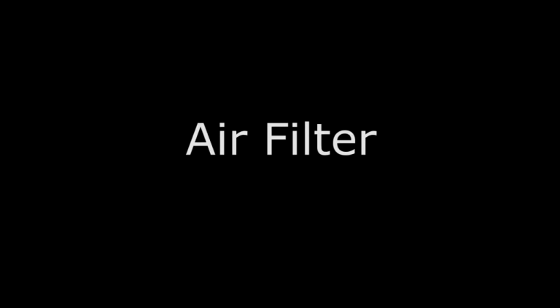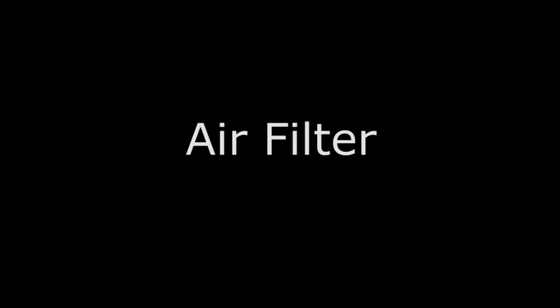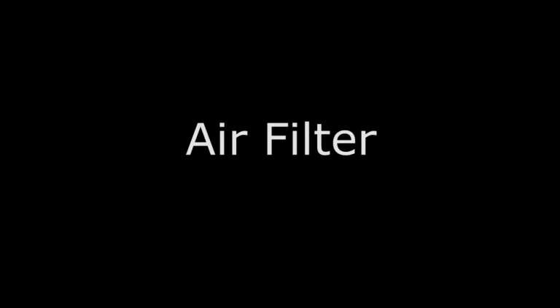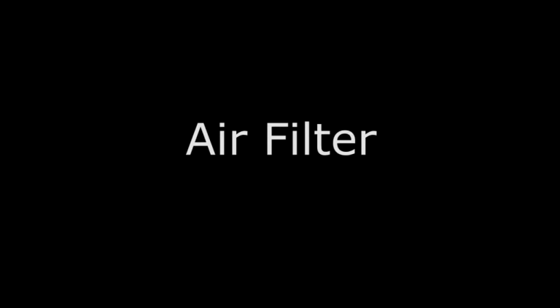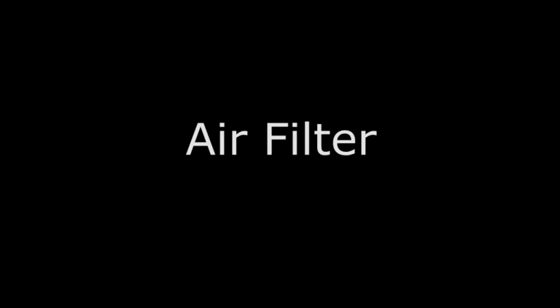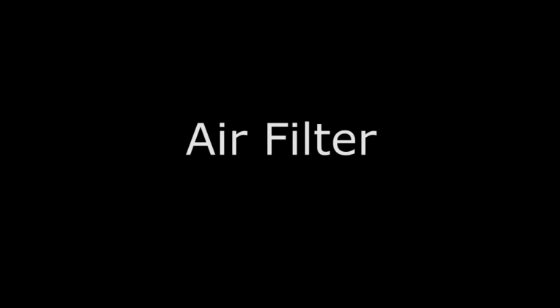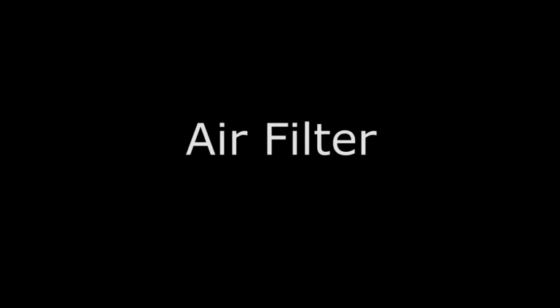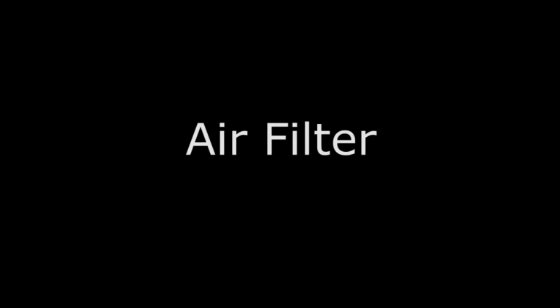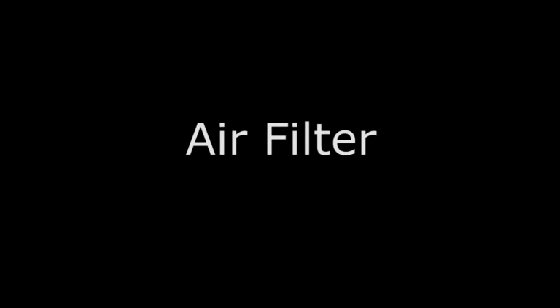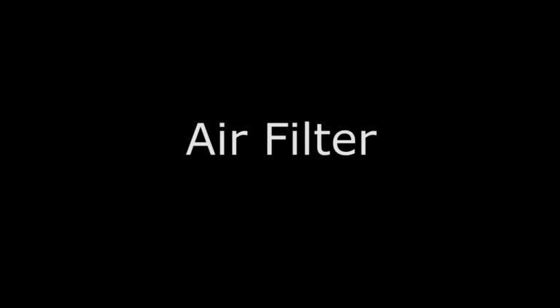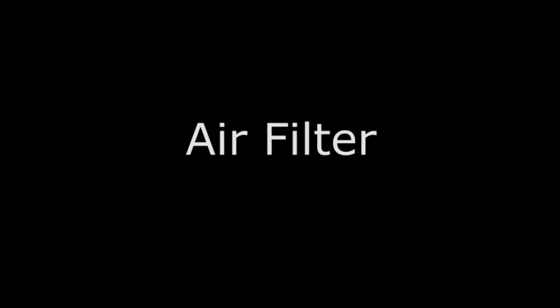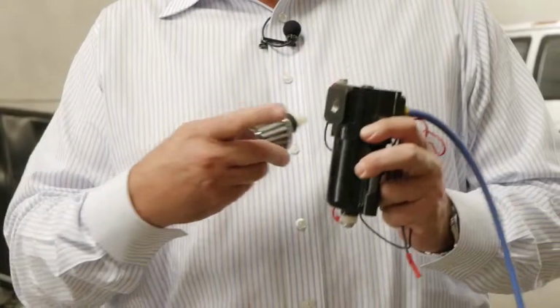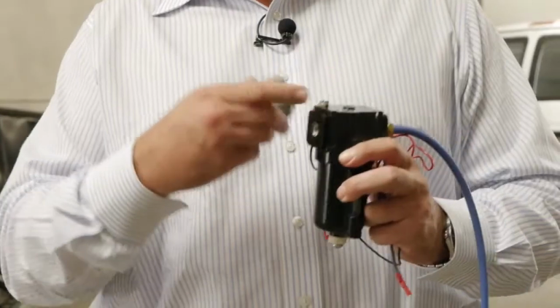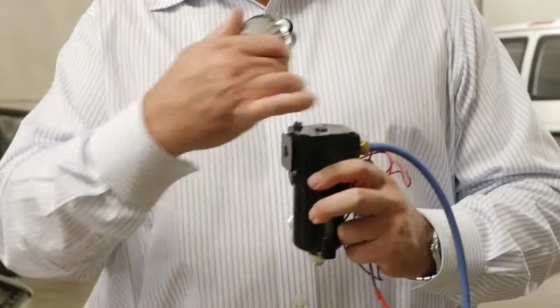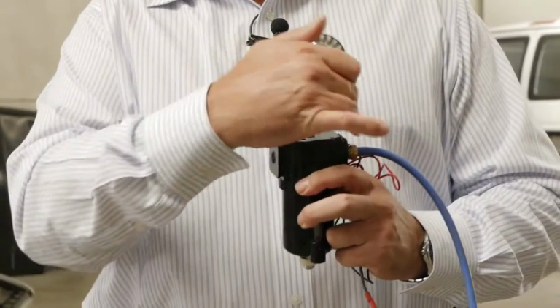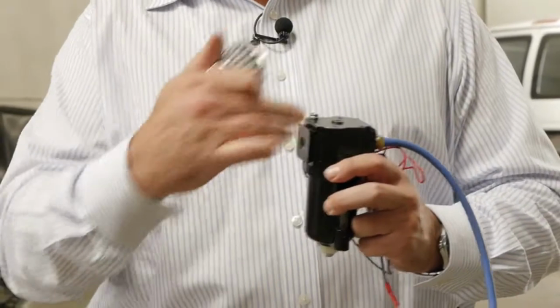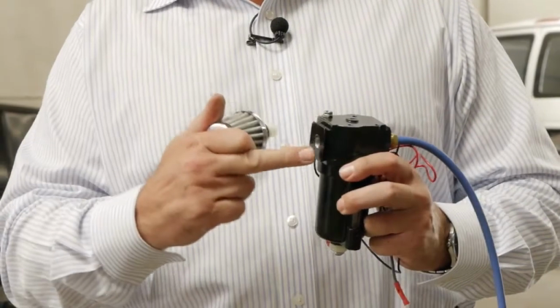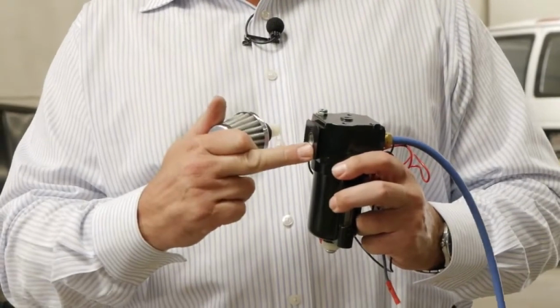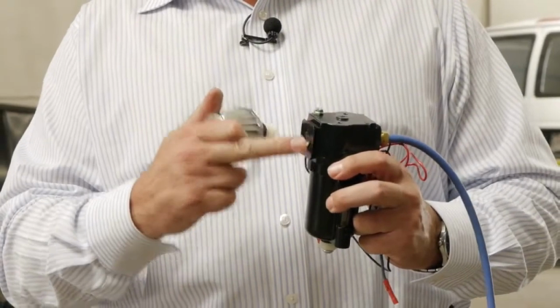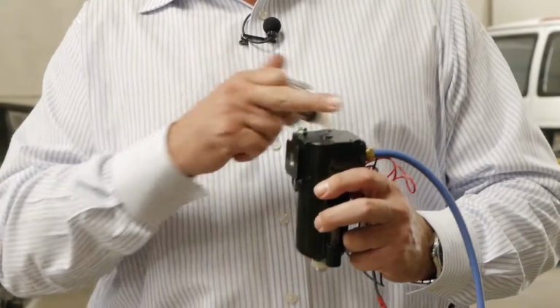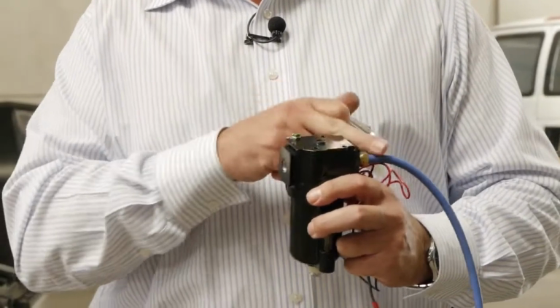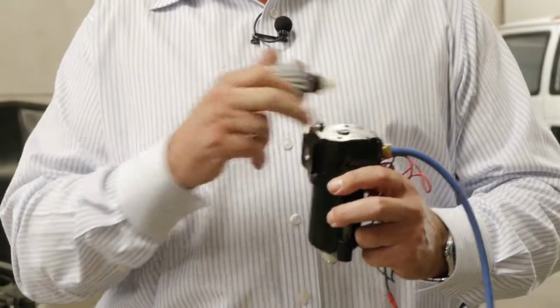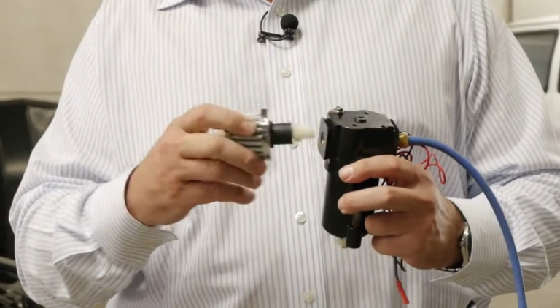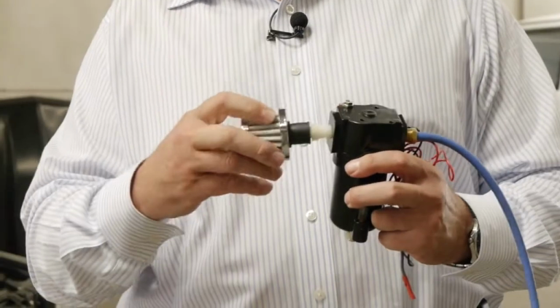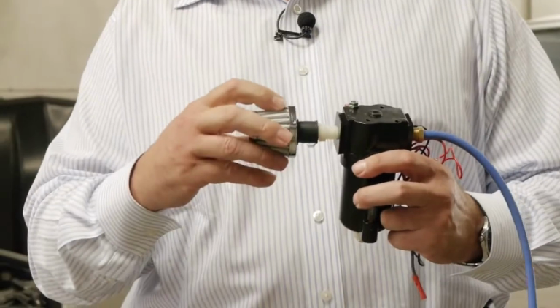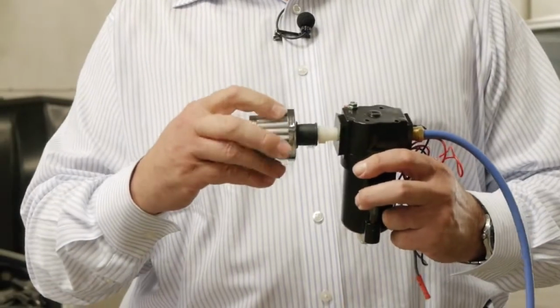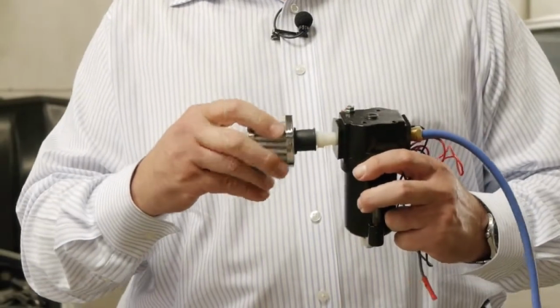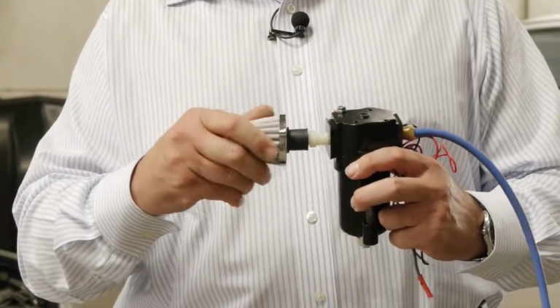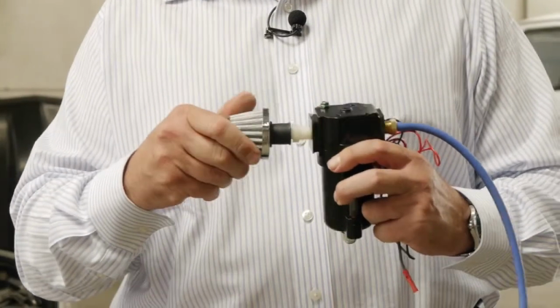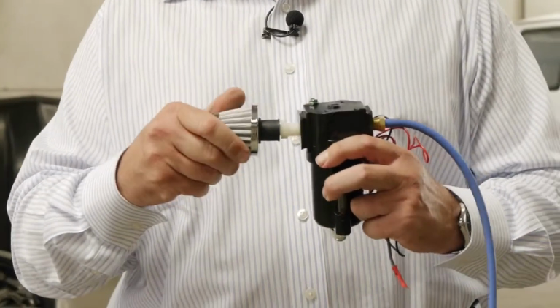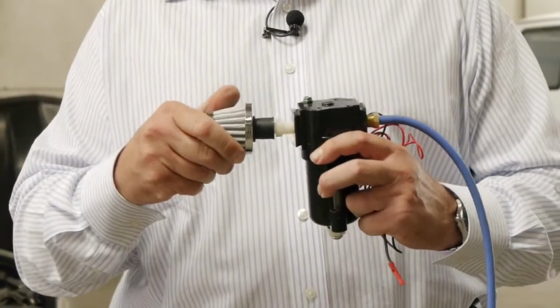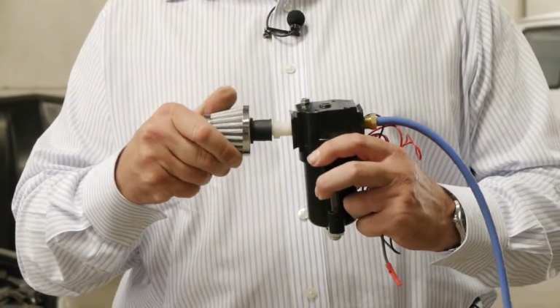This is our high-performance air filter. It goes on the opposite end of the hydrogen outlet hose, and it just screws right in here.